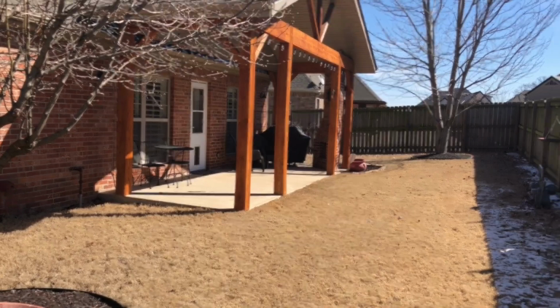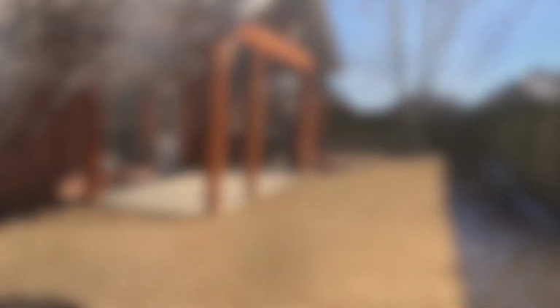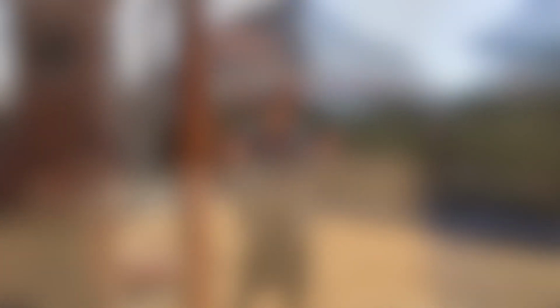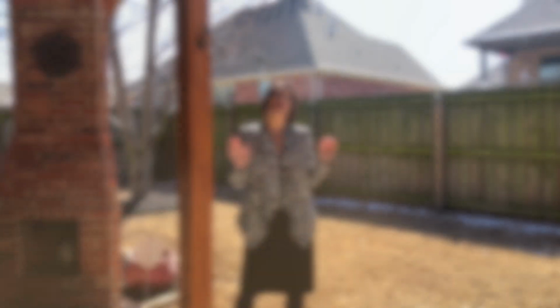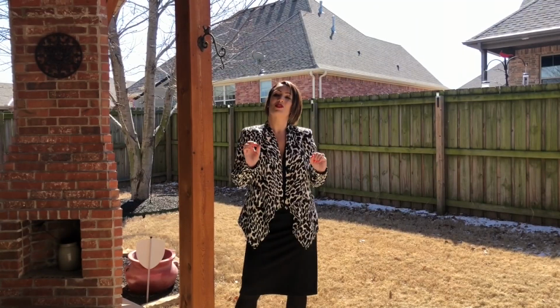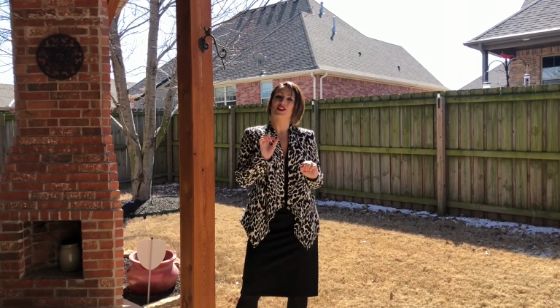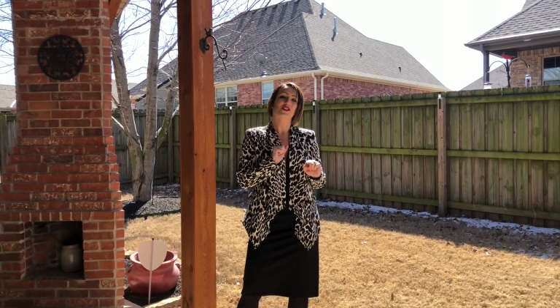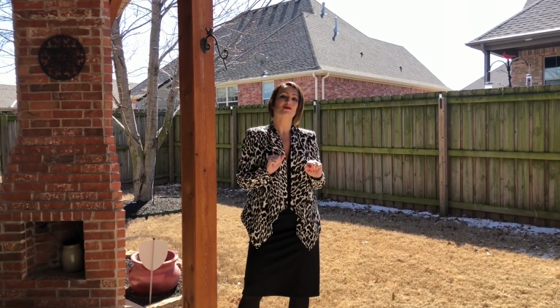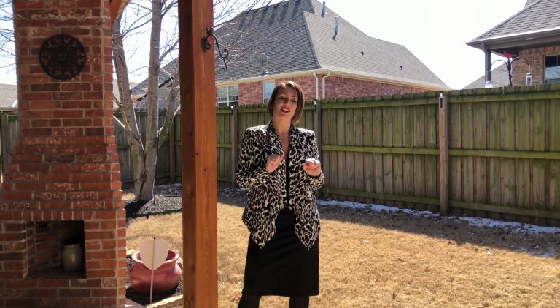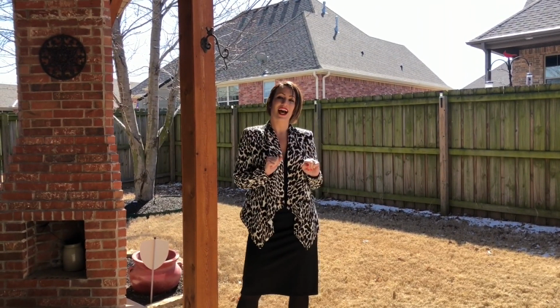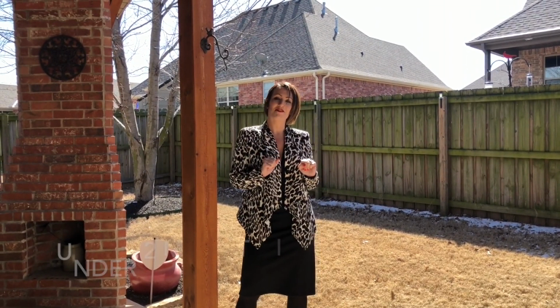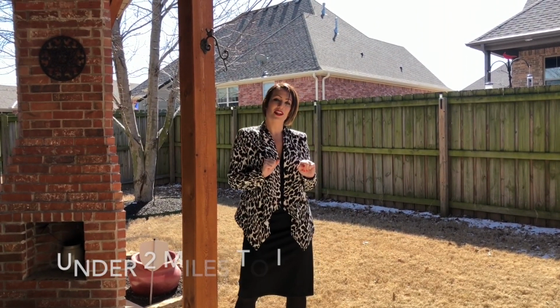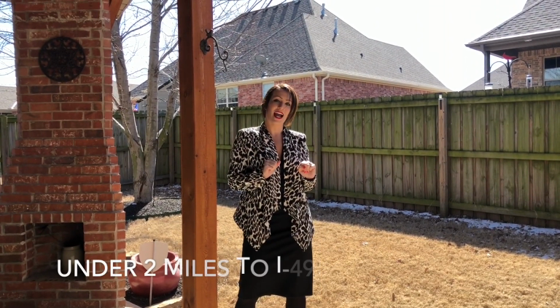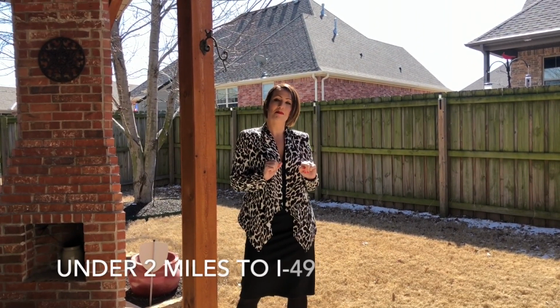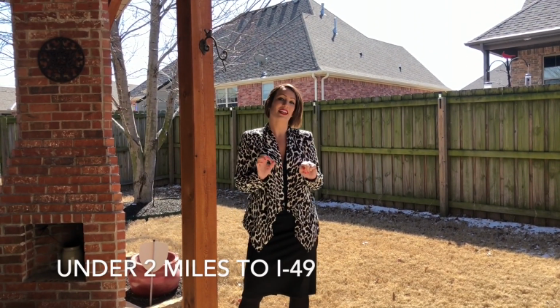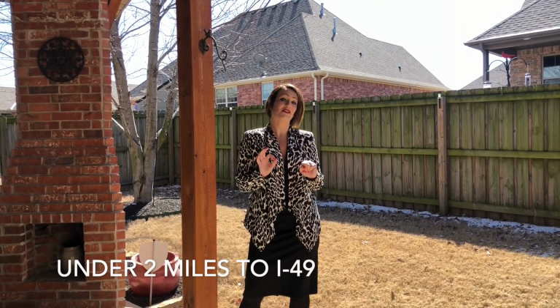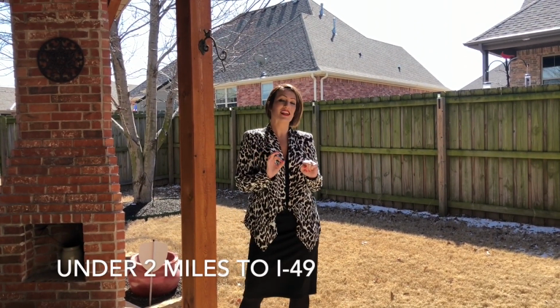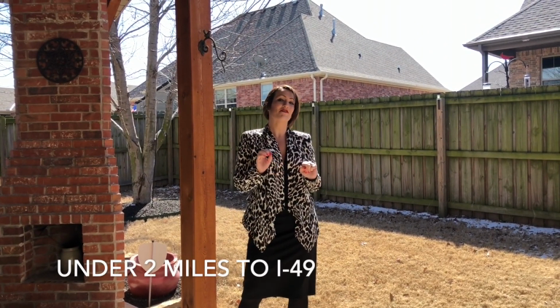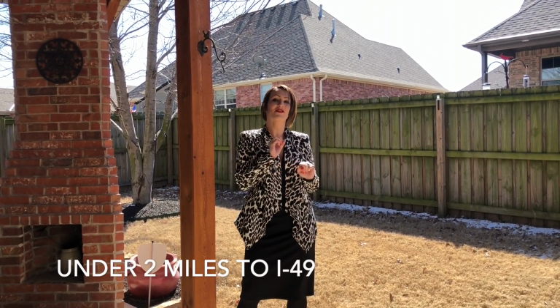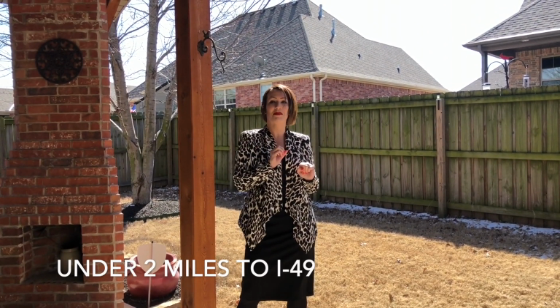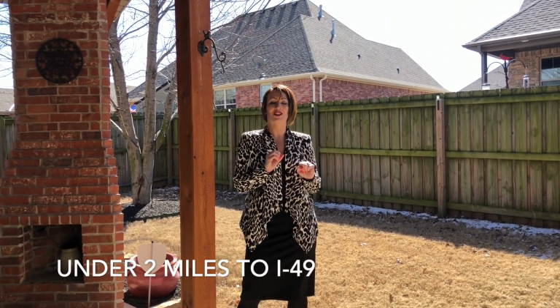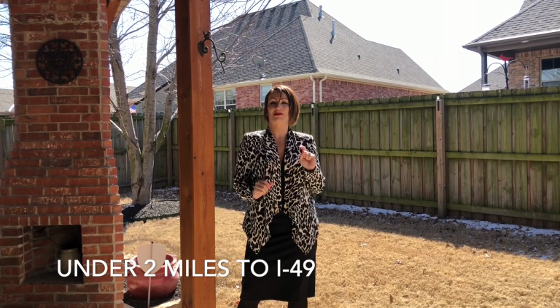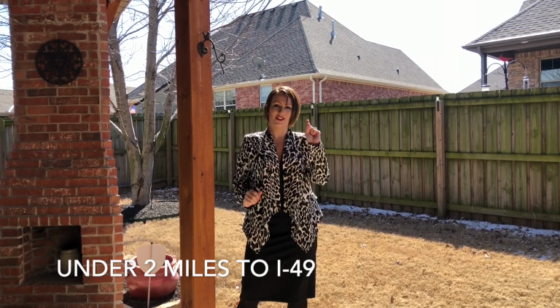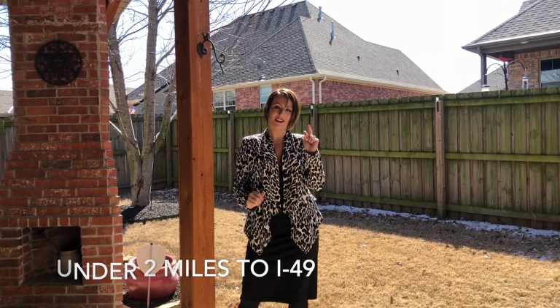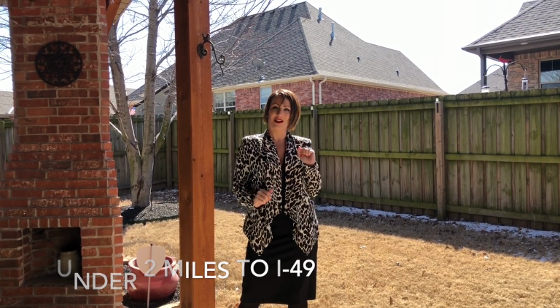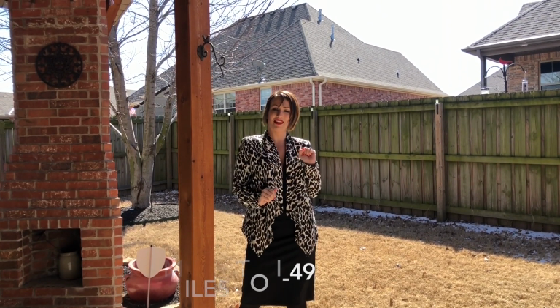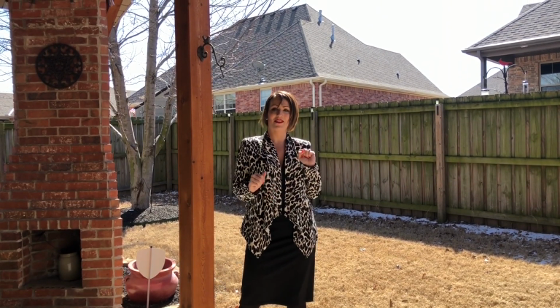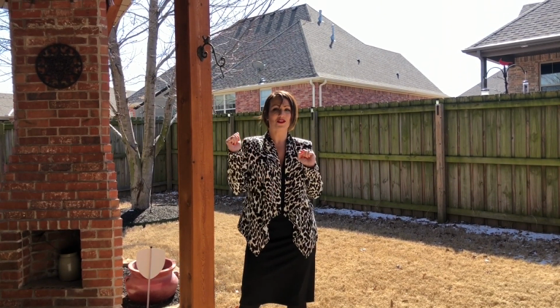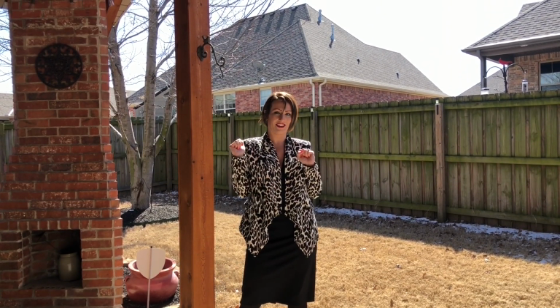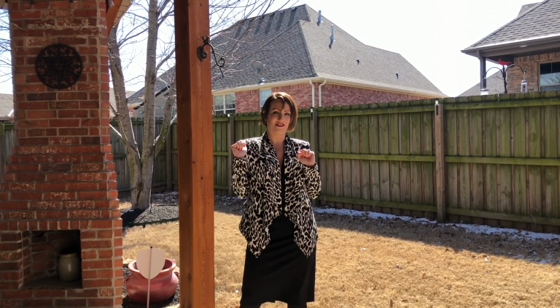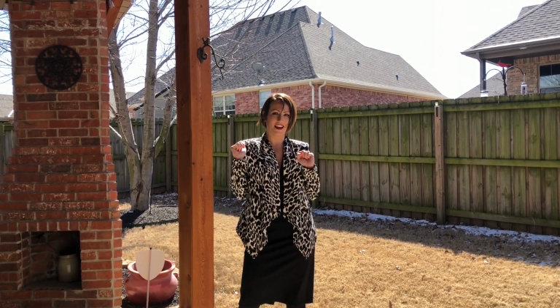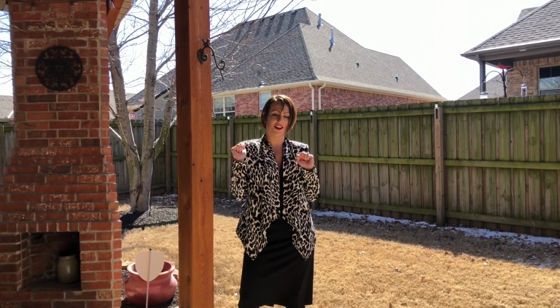This gorgeous home is just under two miles to I-49, making a convenient 15-mile trip to either downtown Bentonville or downtown Fayetteville.